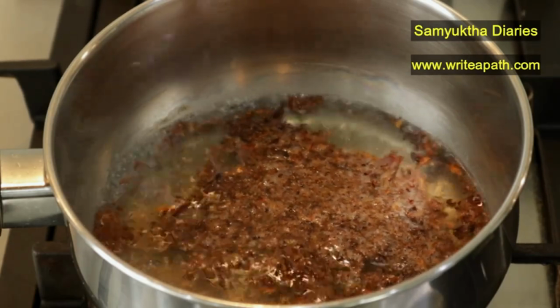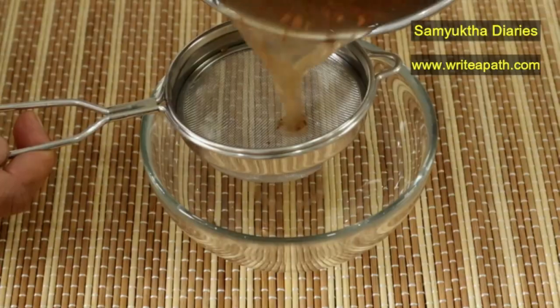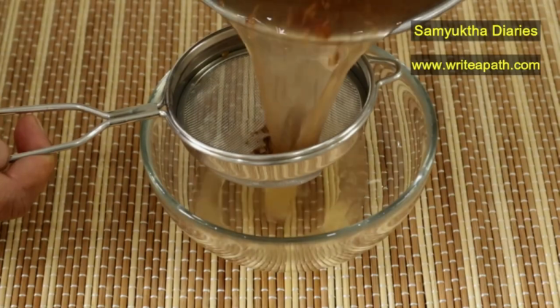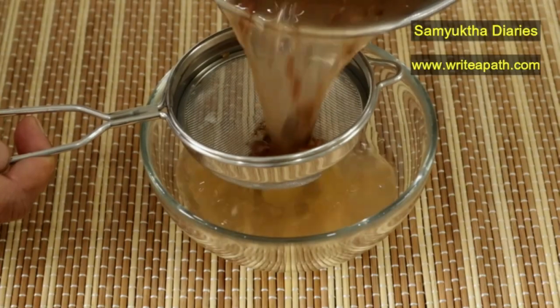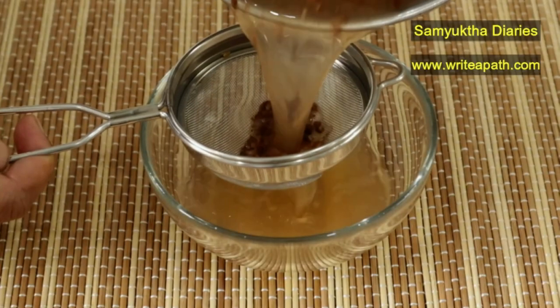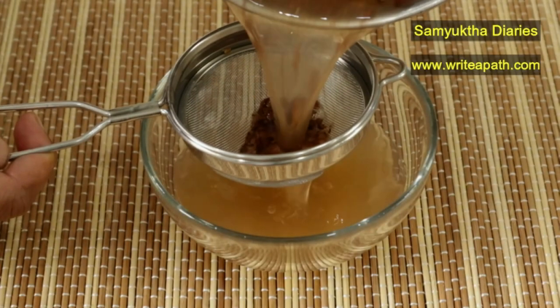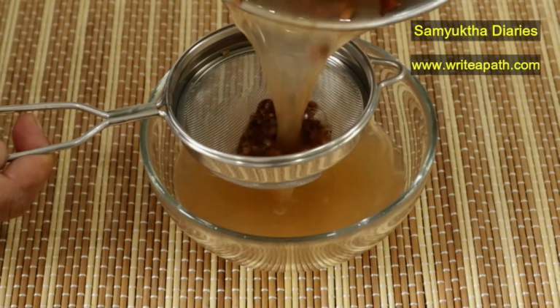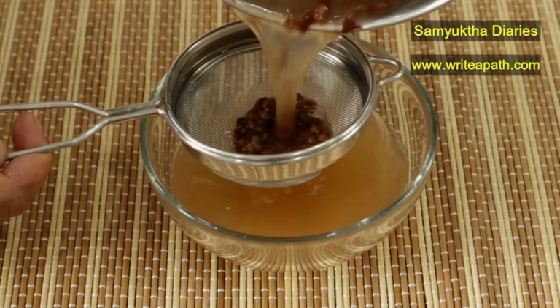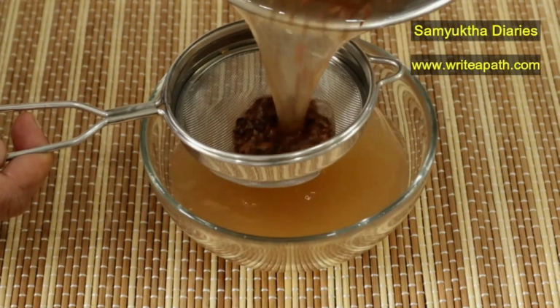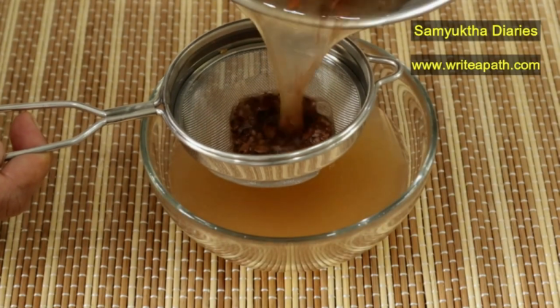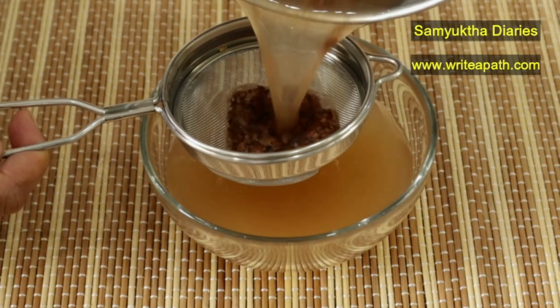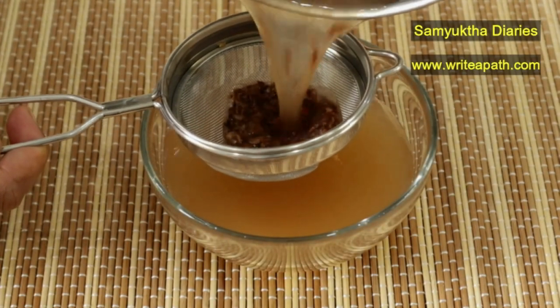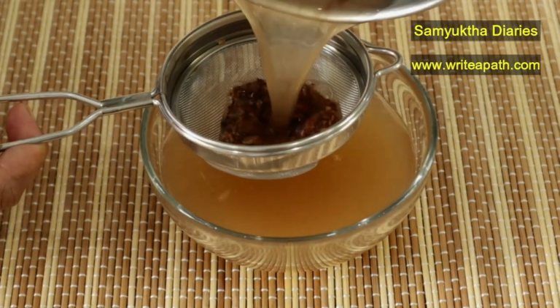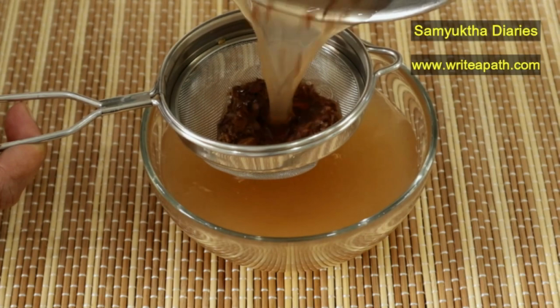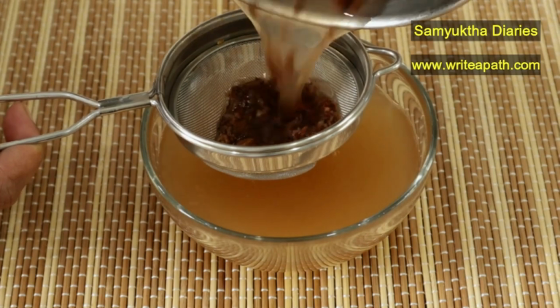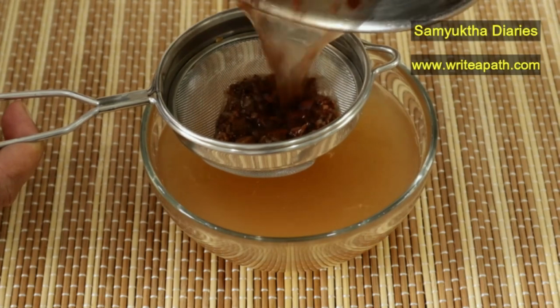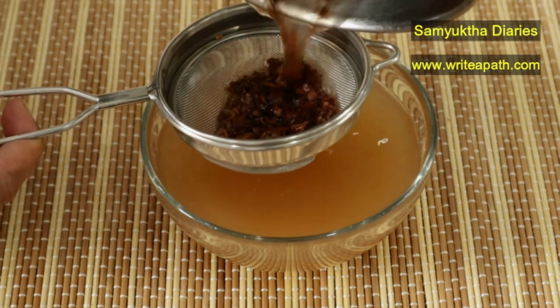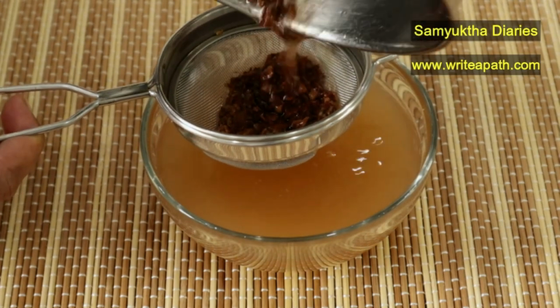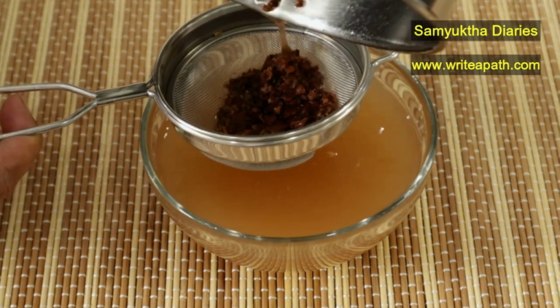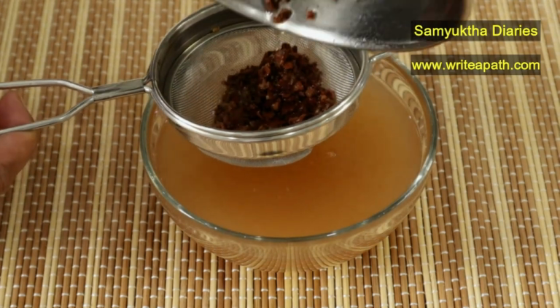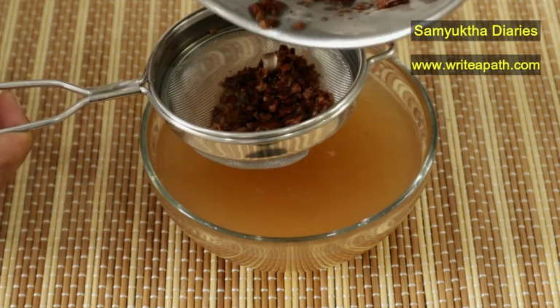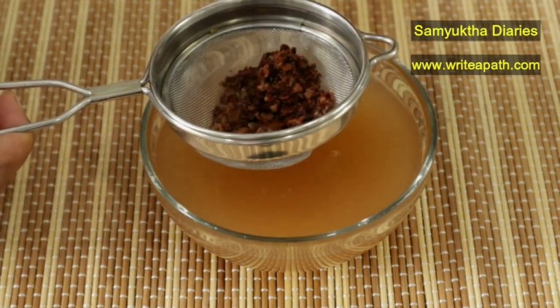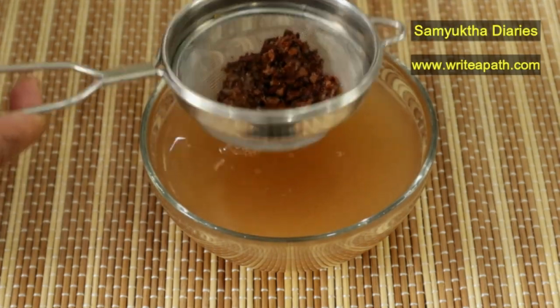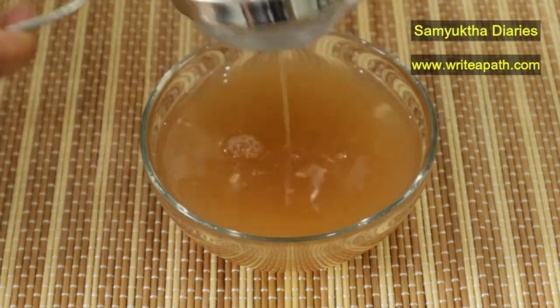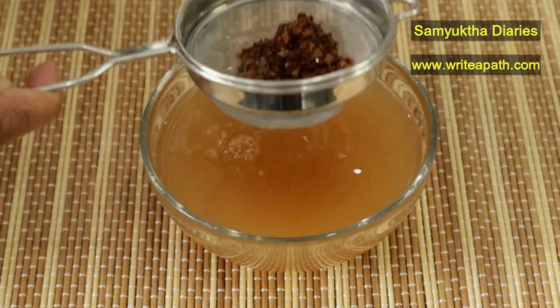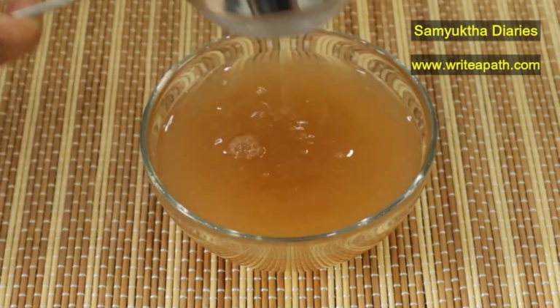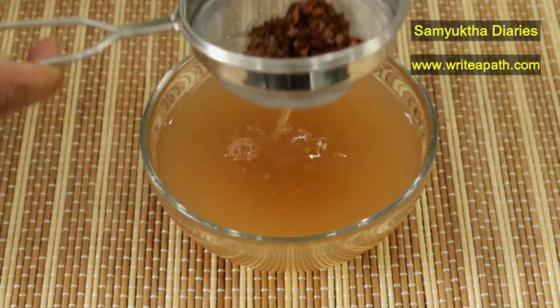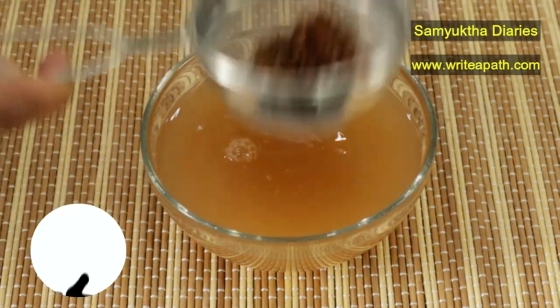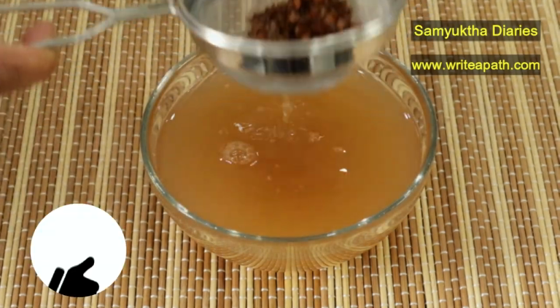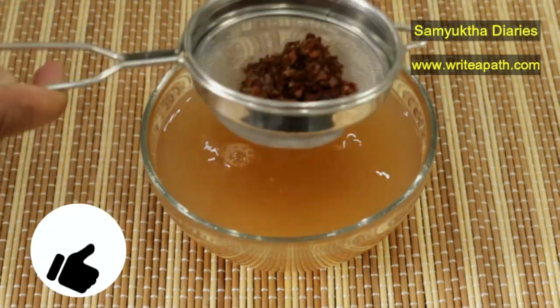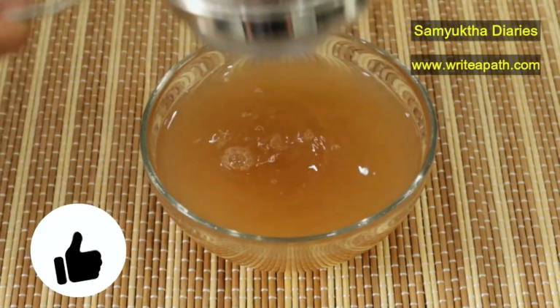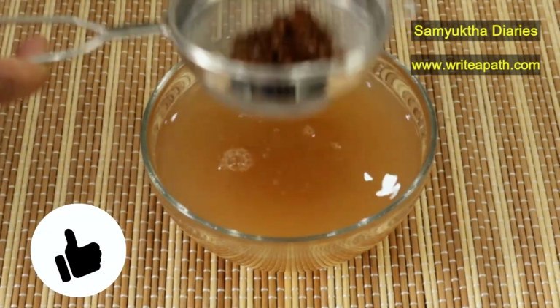Once it cools down, filter it using a tea strainer. You can refrigerate this liquid for up to 2 weeks.